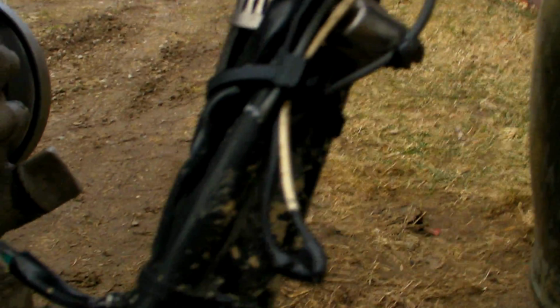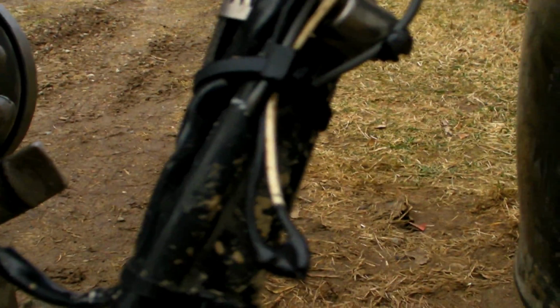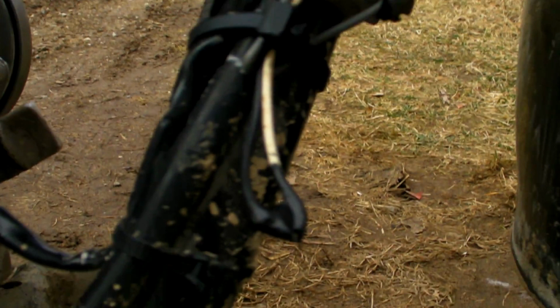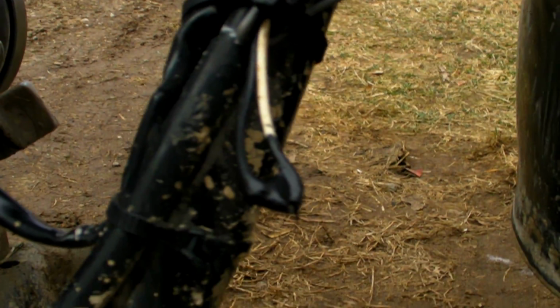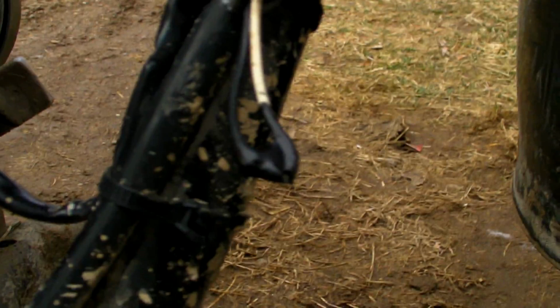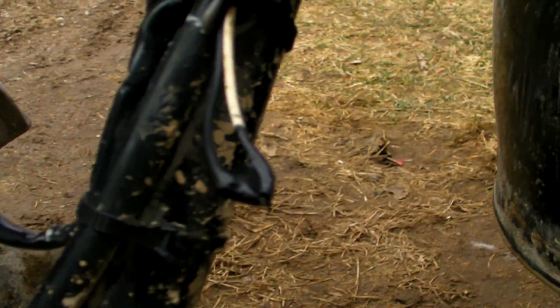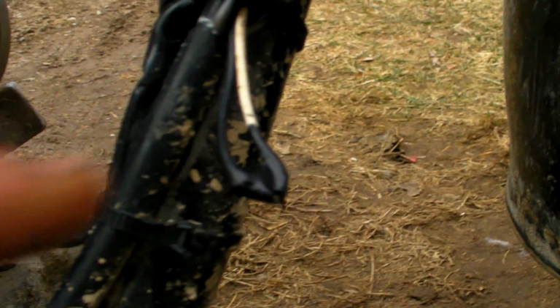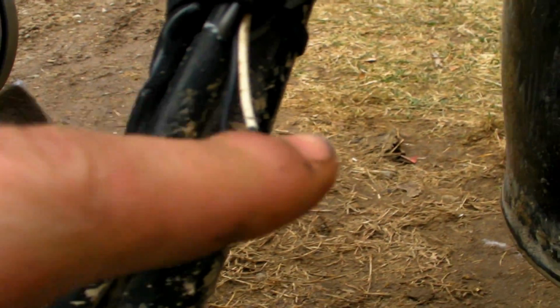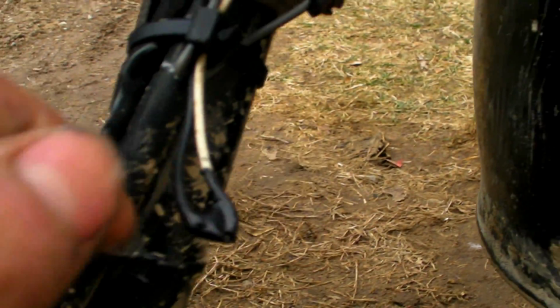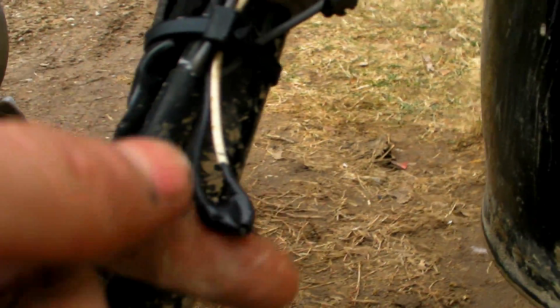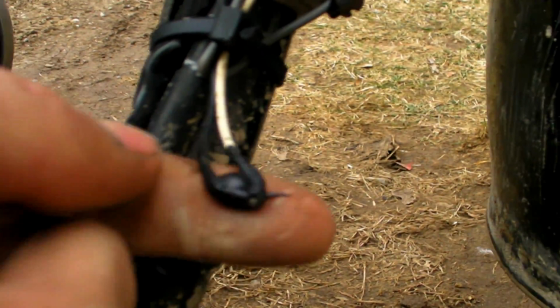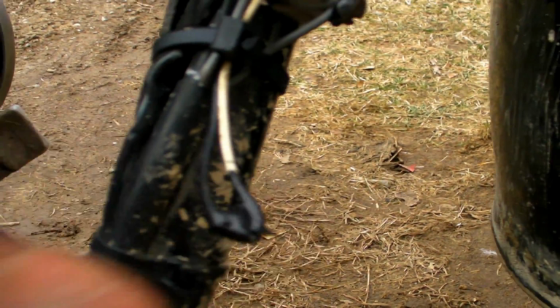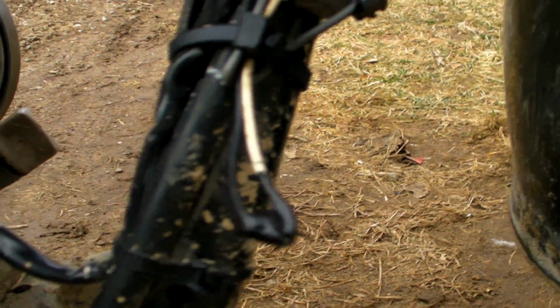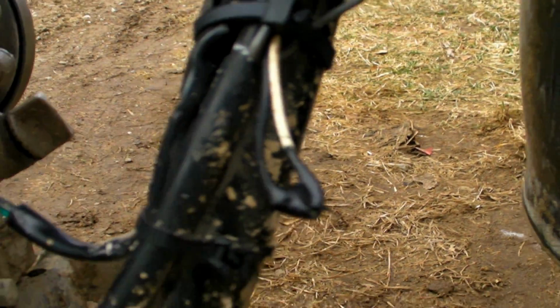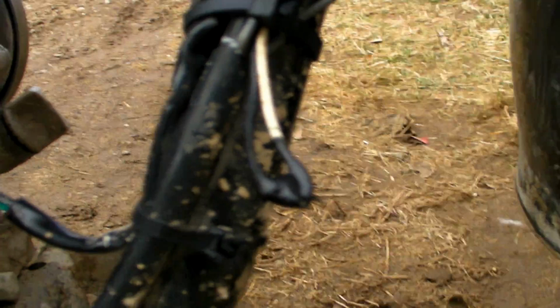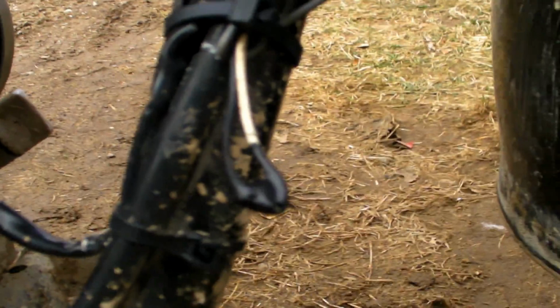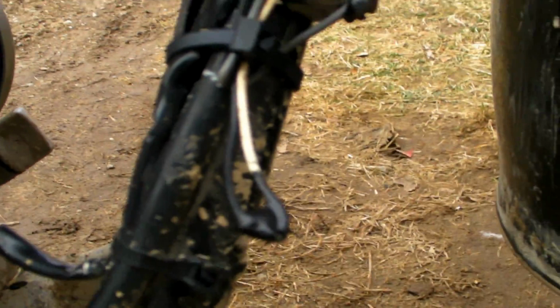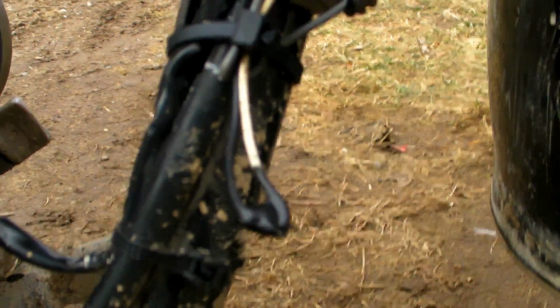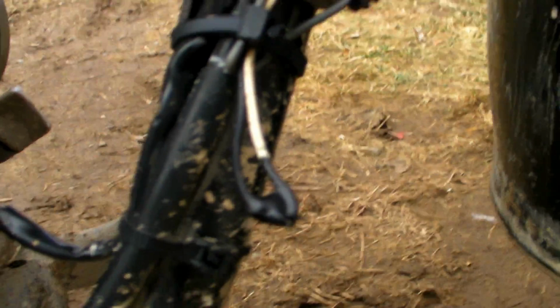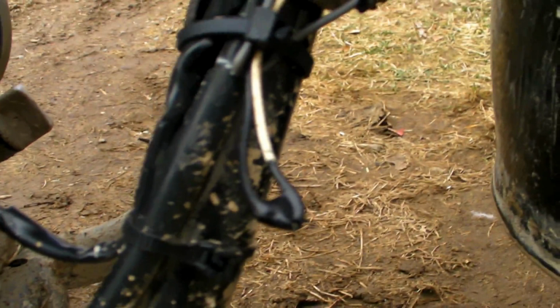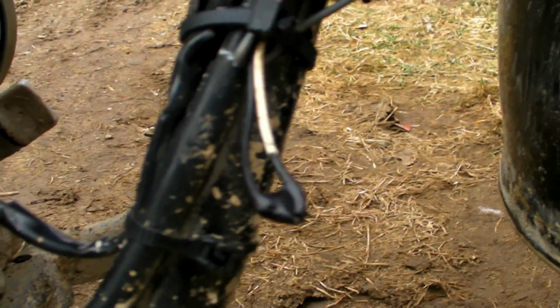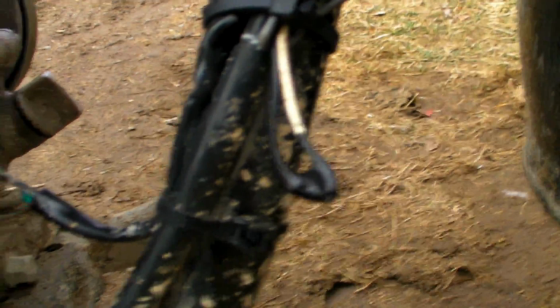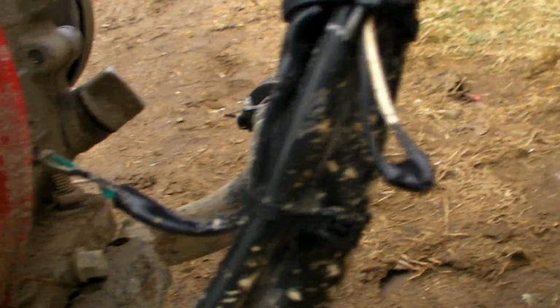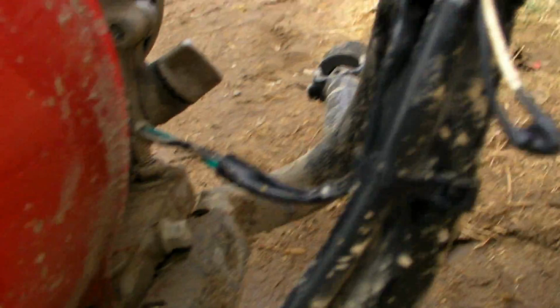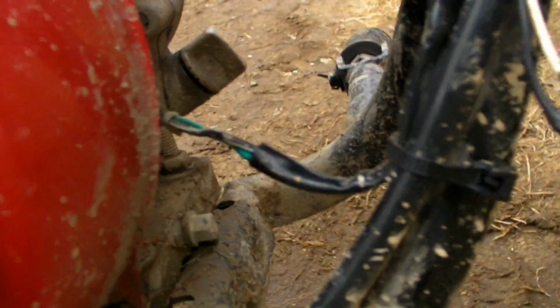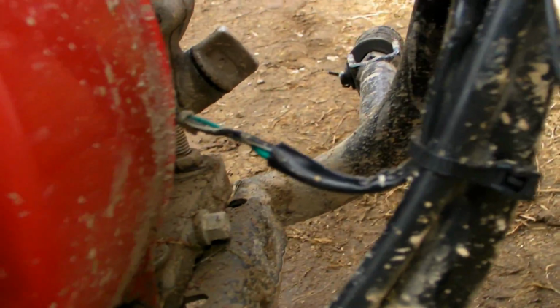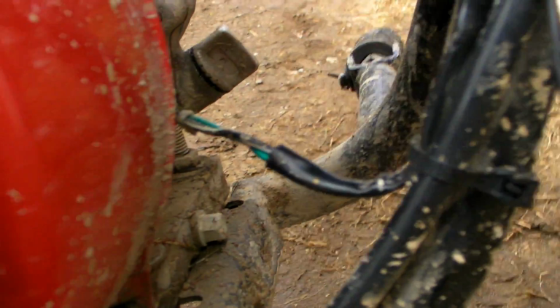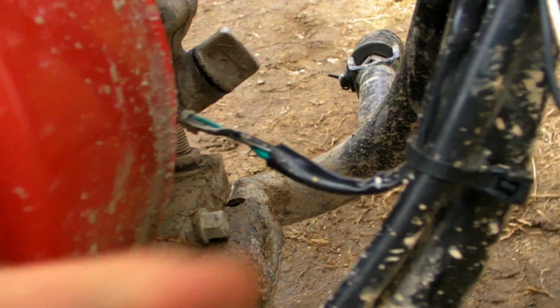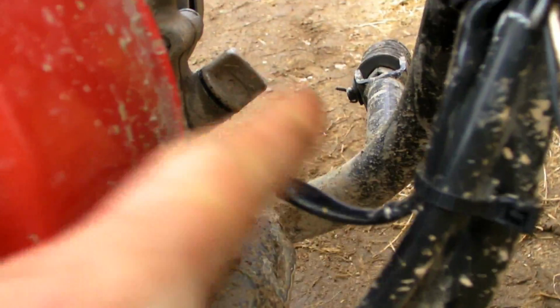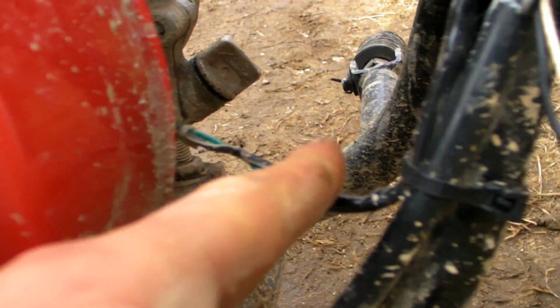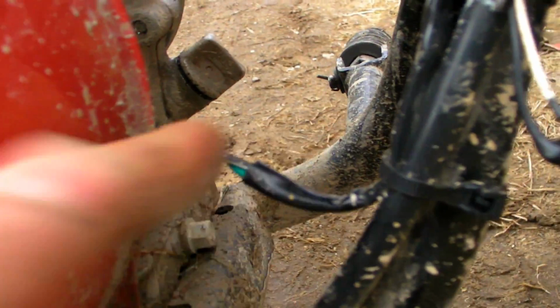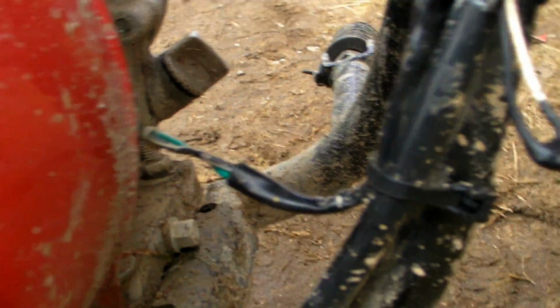I've got everything taped up here with liquid tape actually, and the kill switch power is right here.